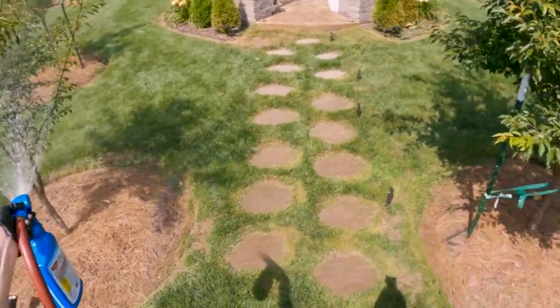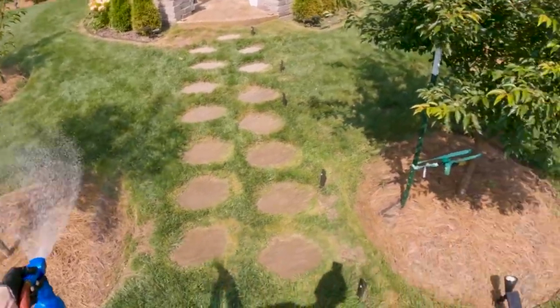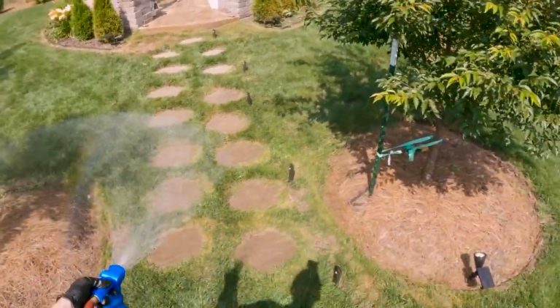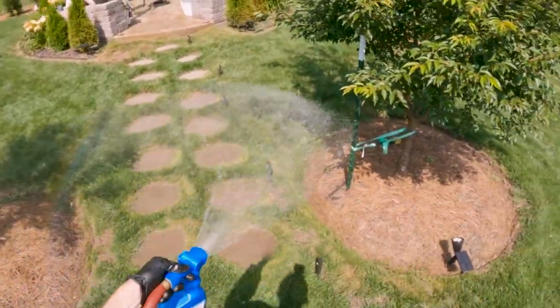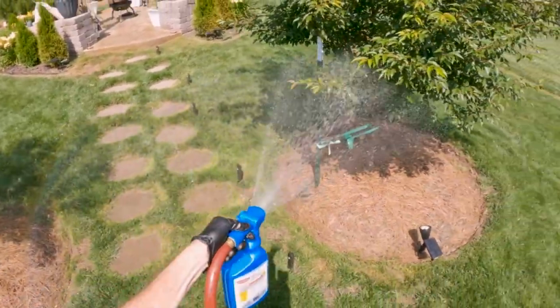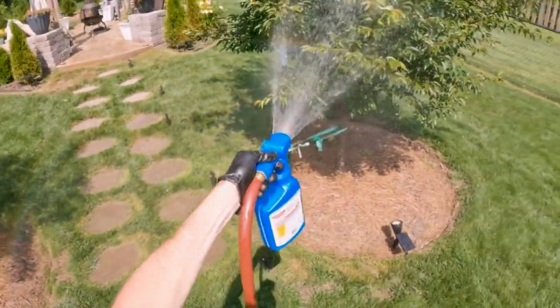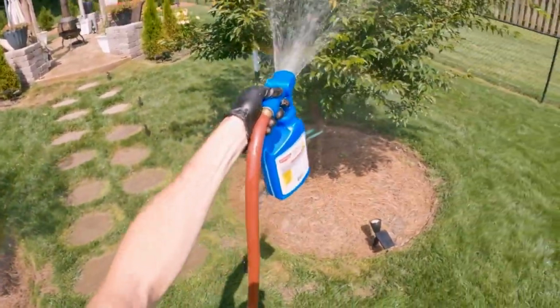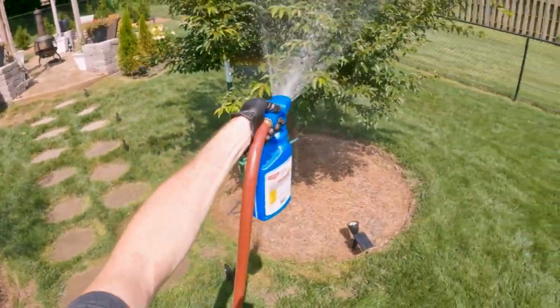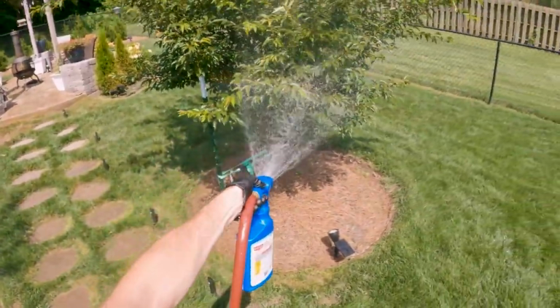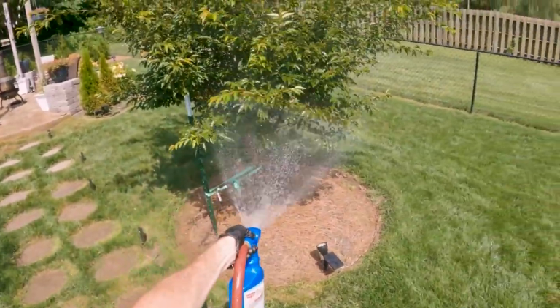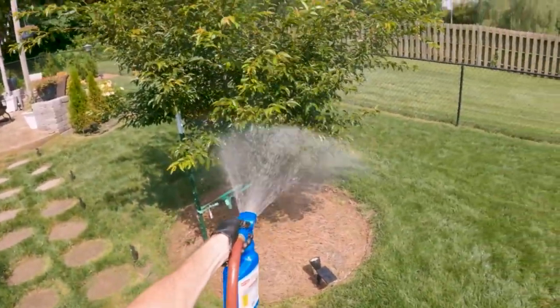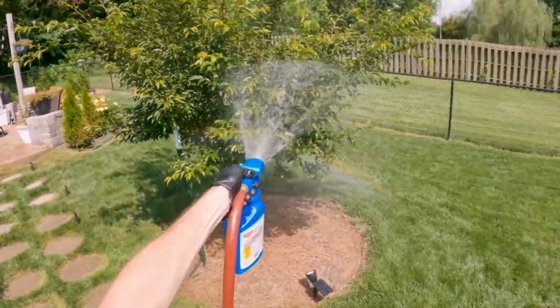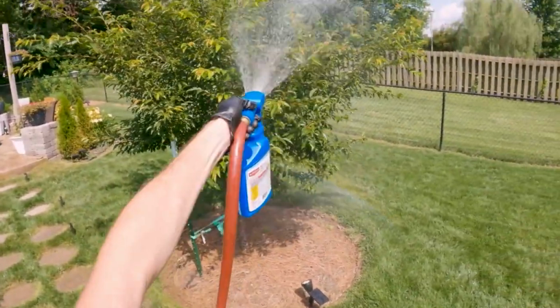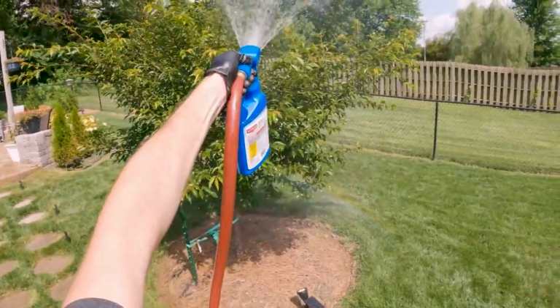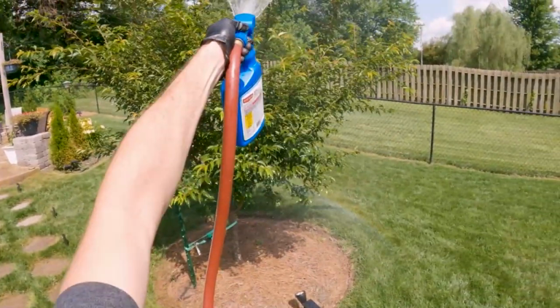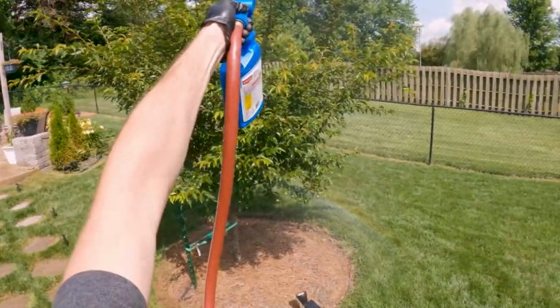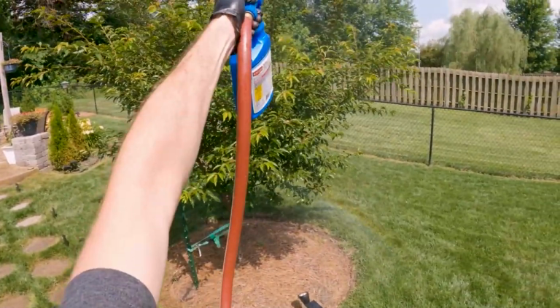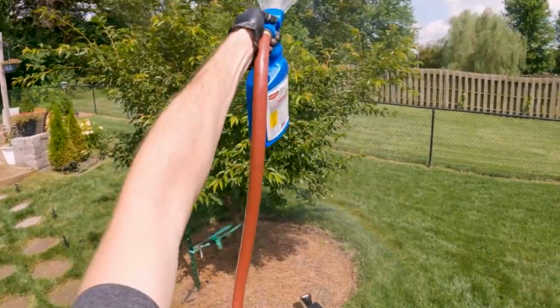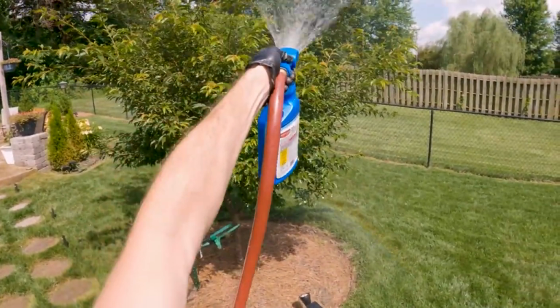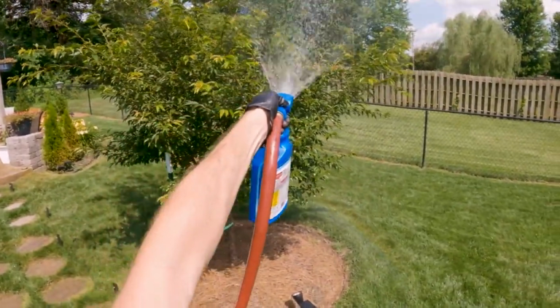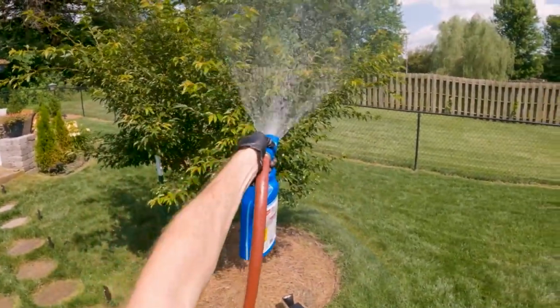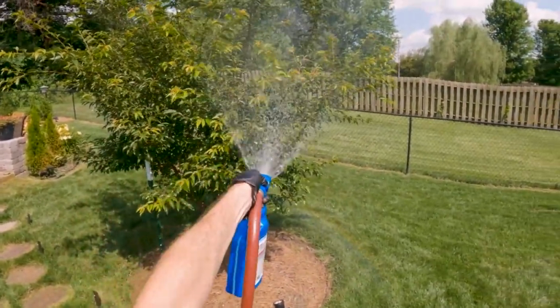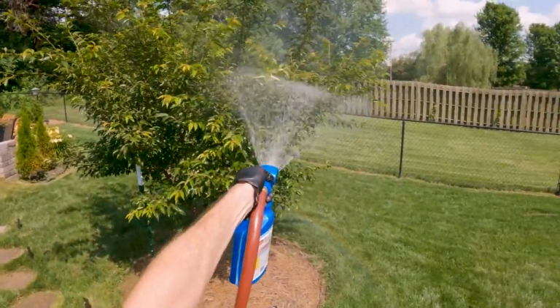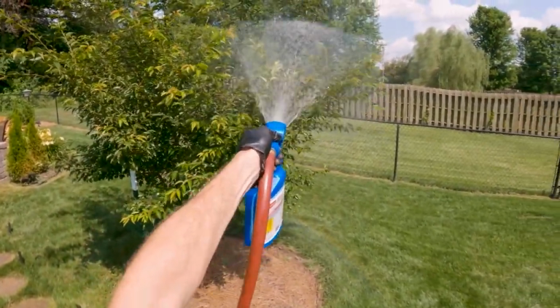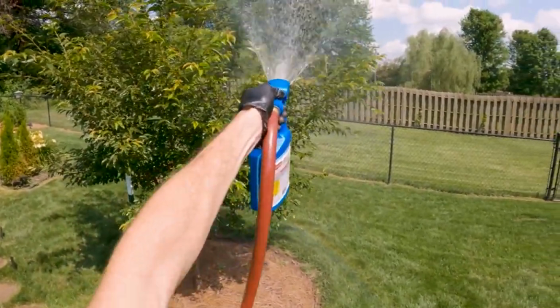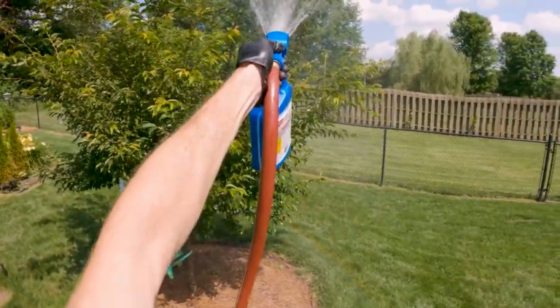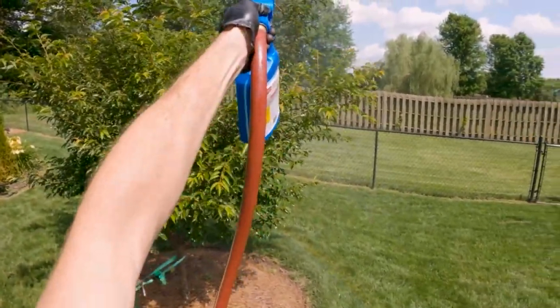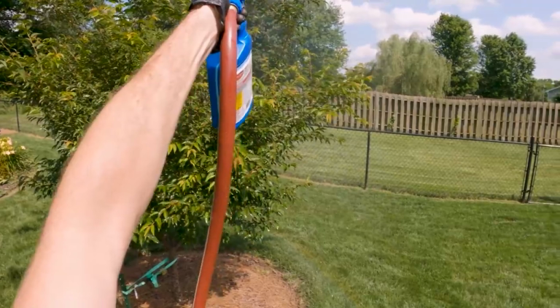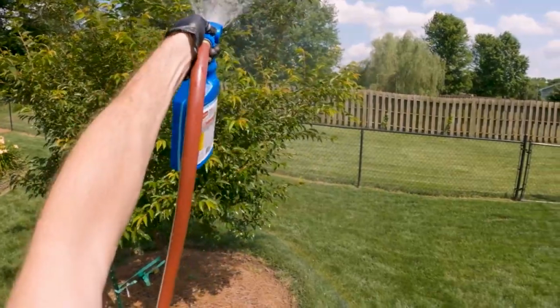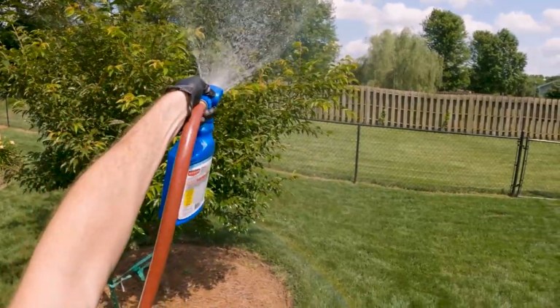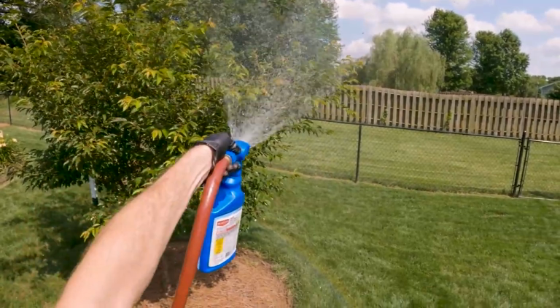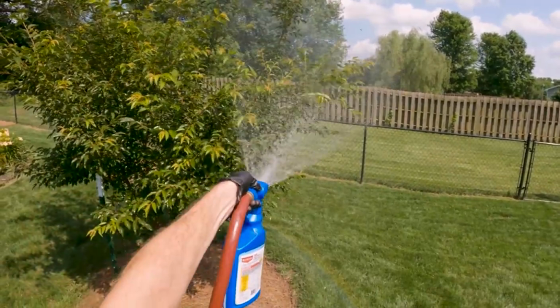Don't breathe it. Look at him go — look at that!